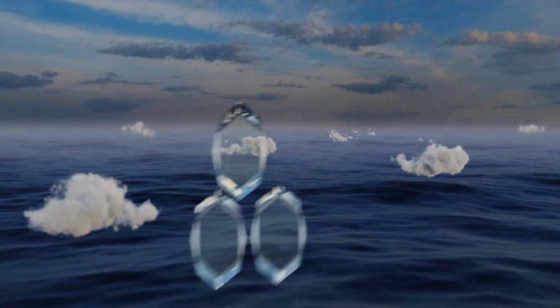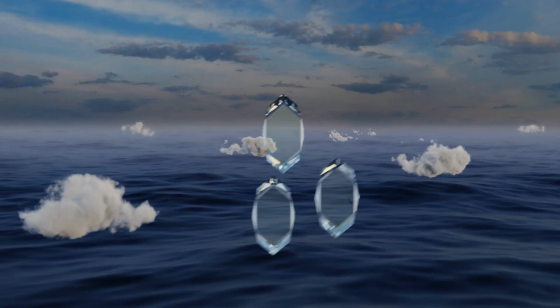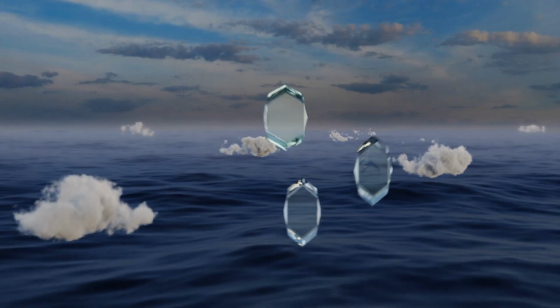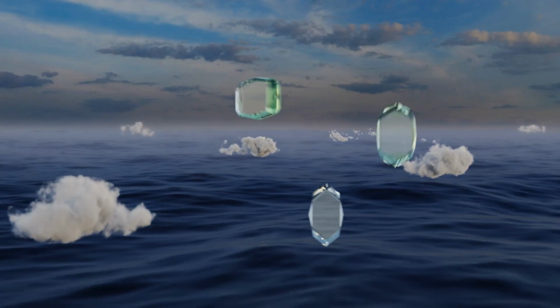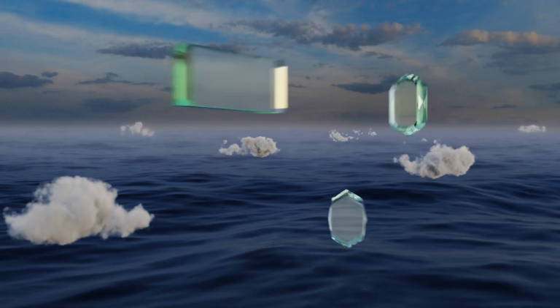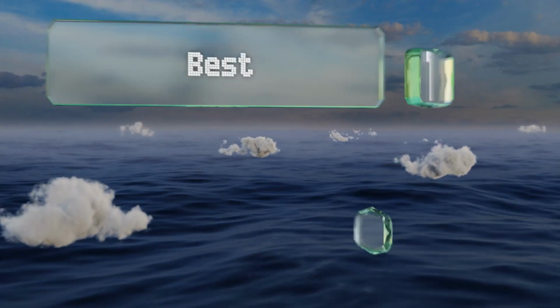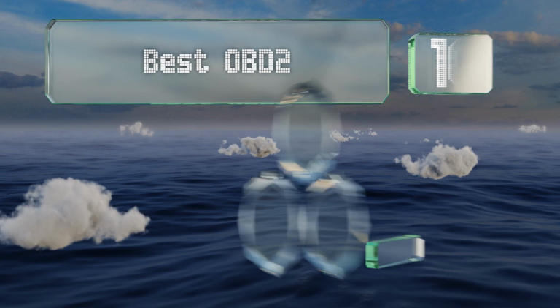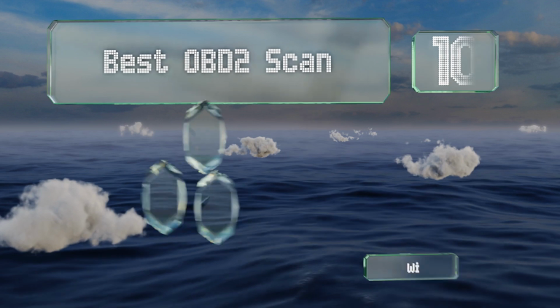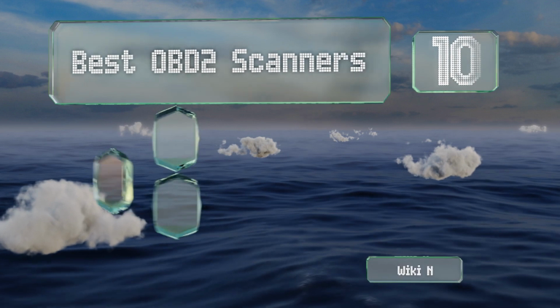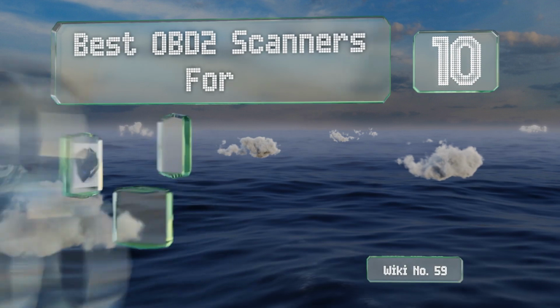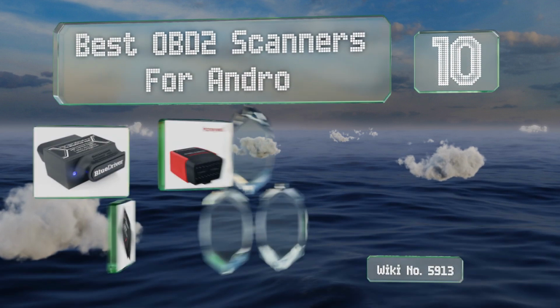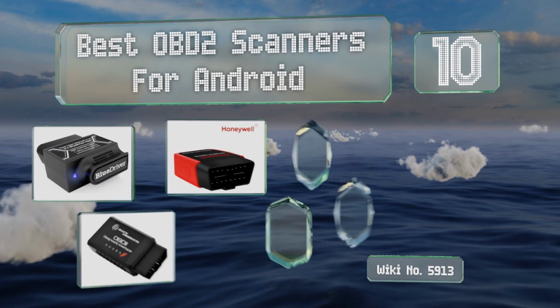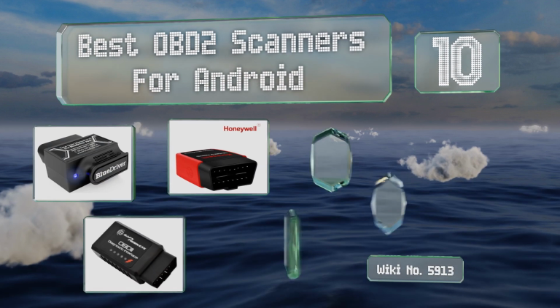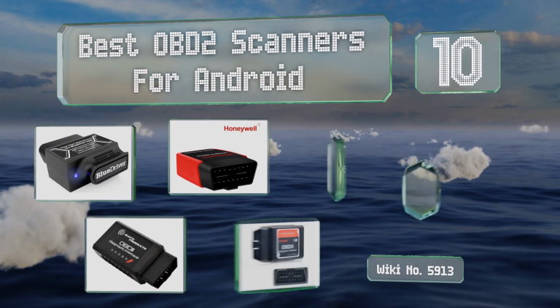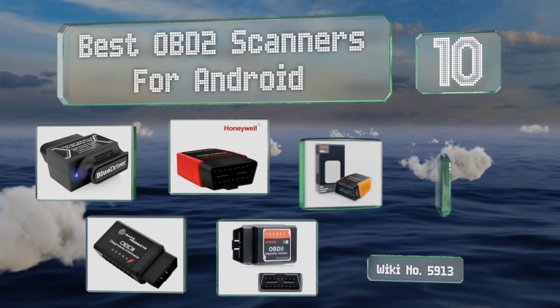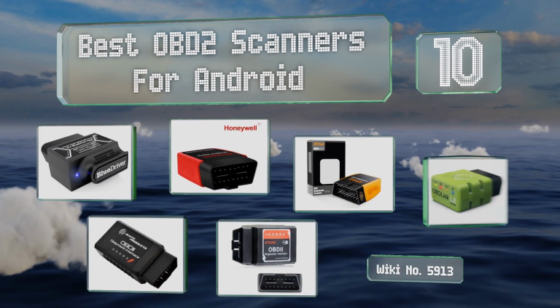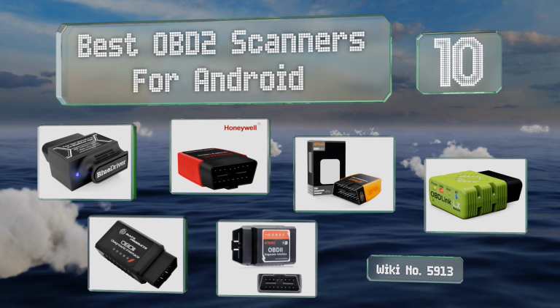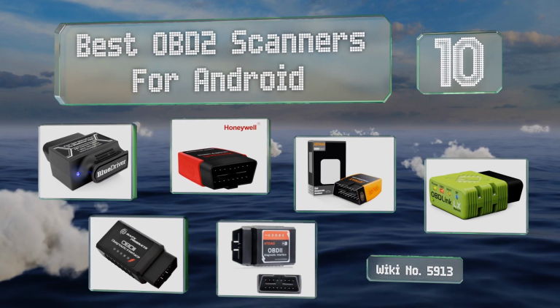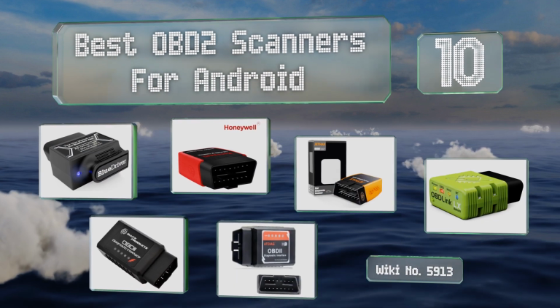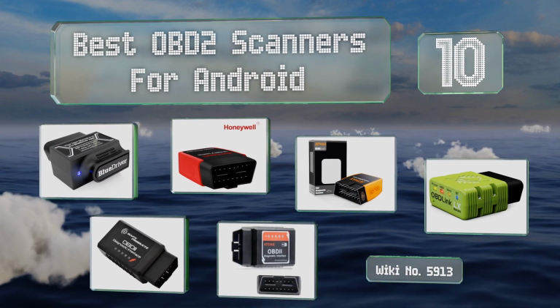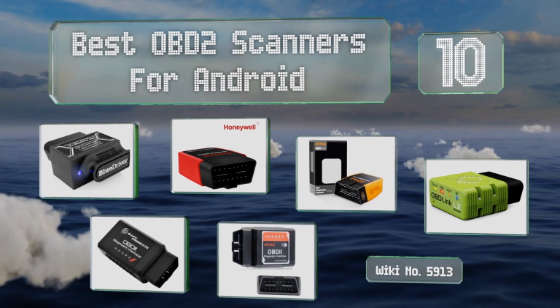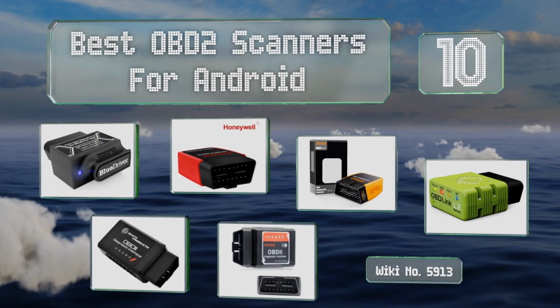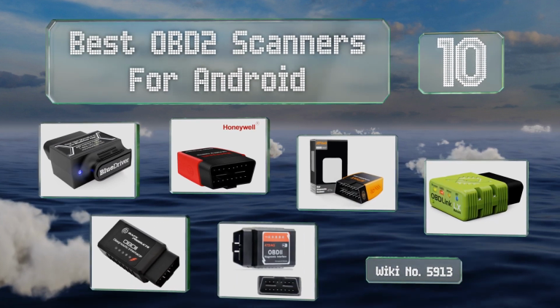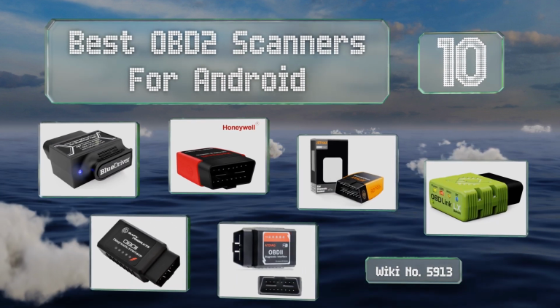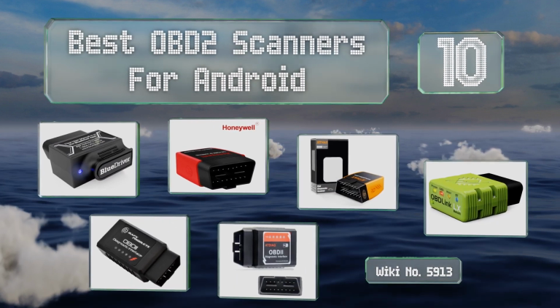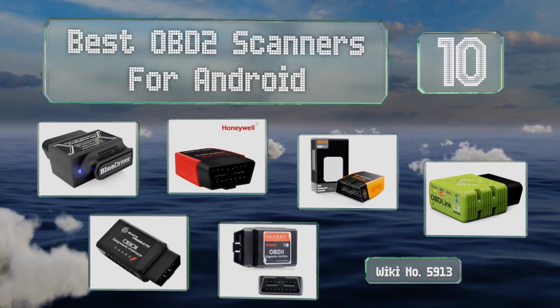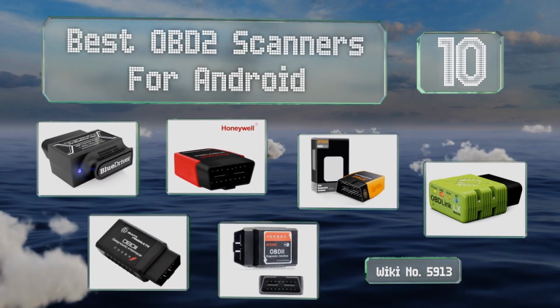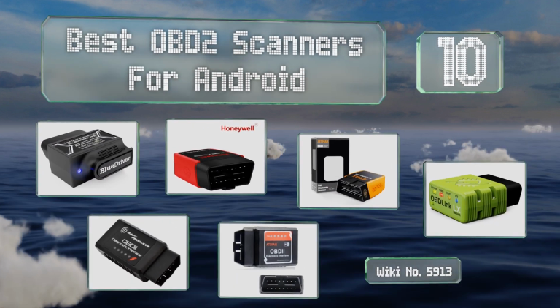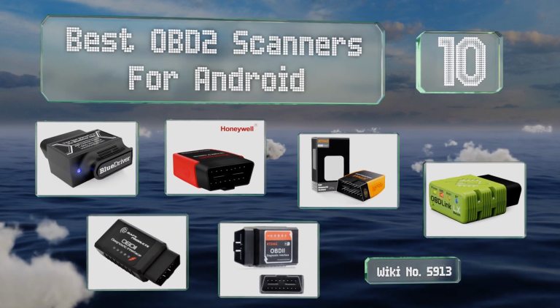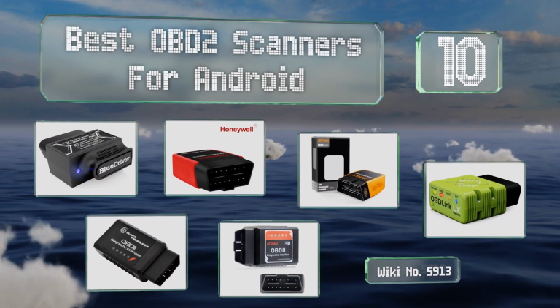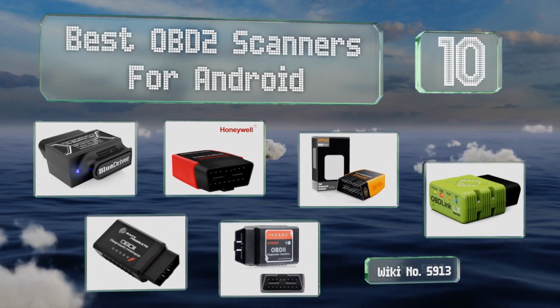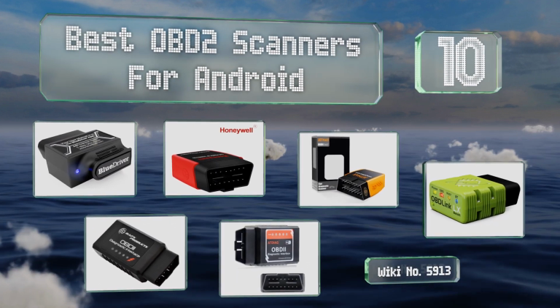EasyVid presents the 10 best OBD2 scanners for Android. Let's get started with the list.